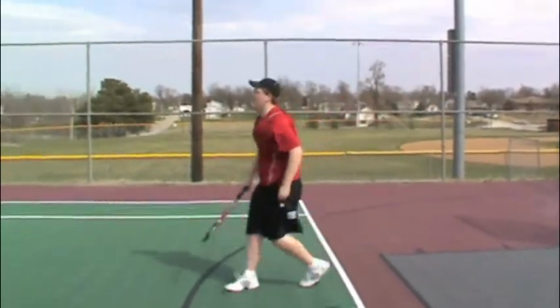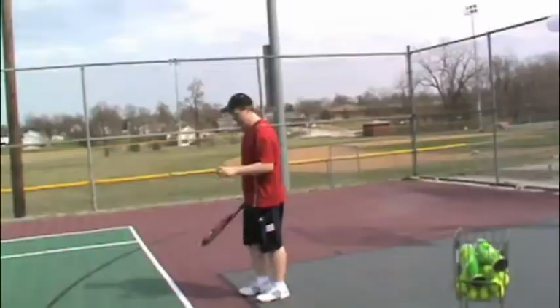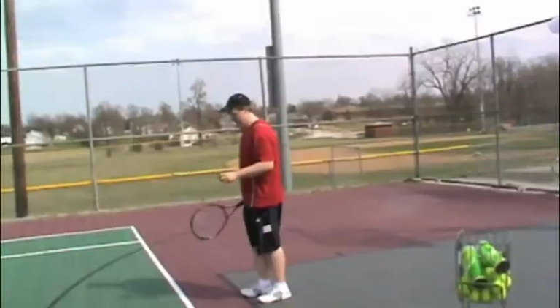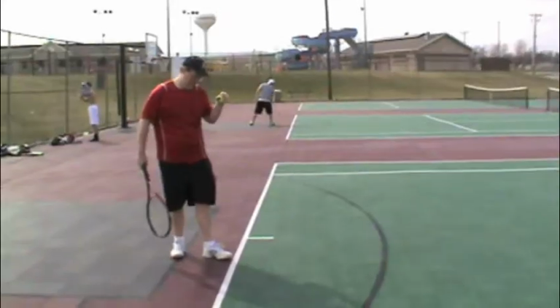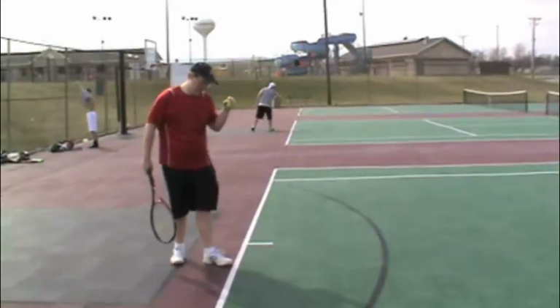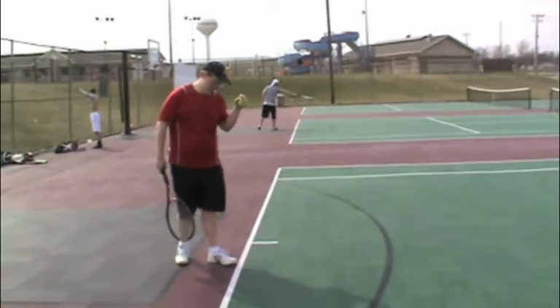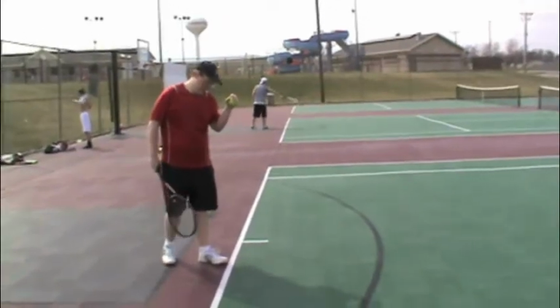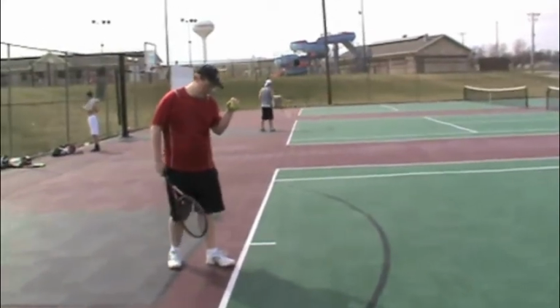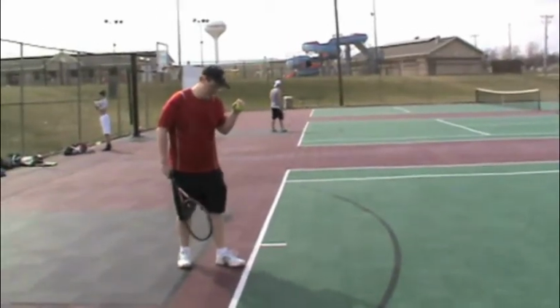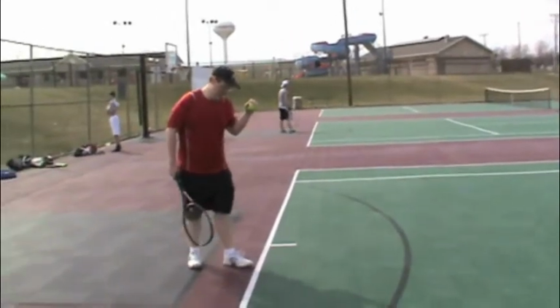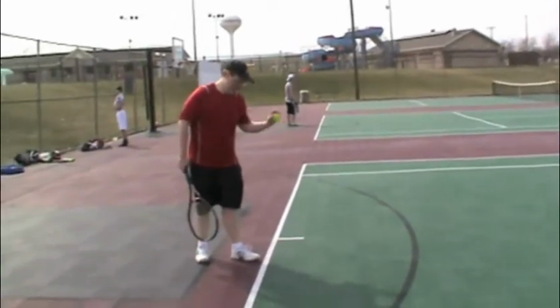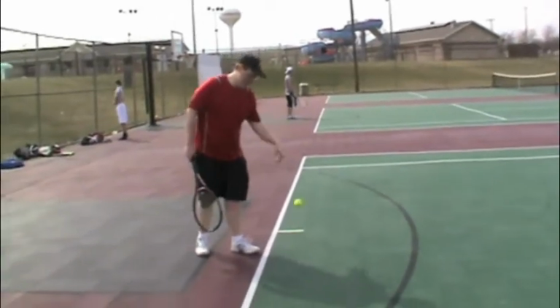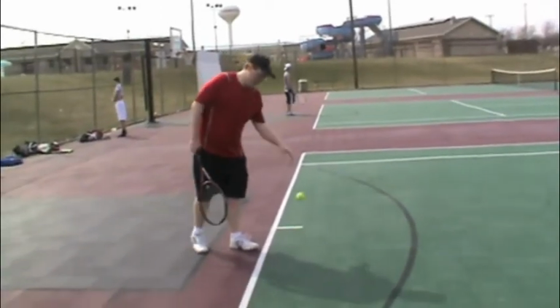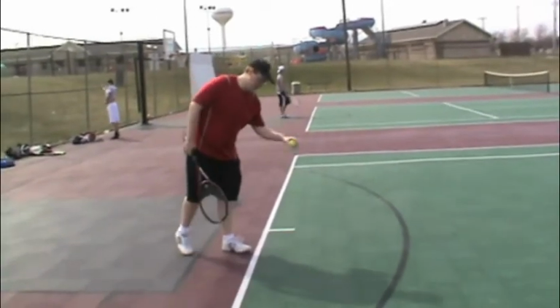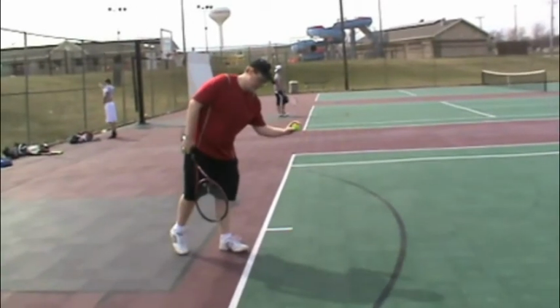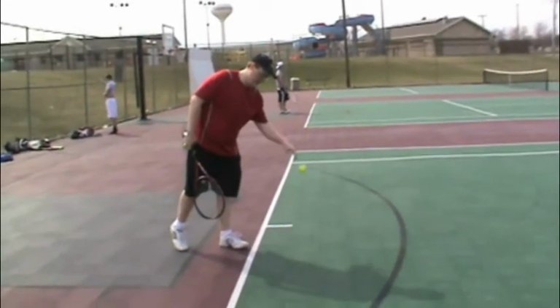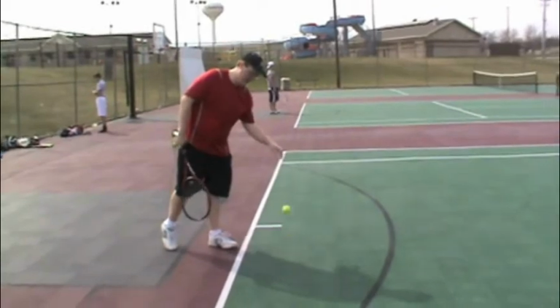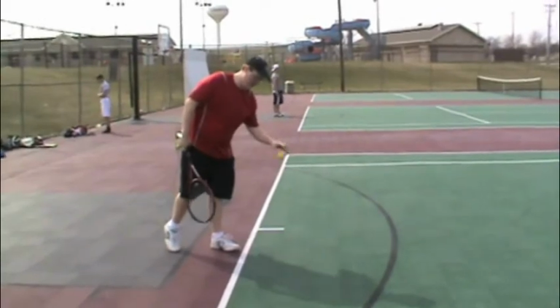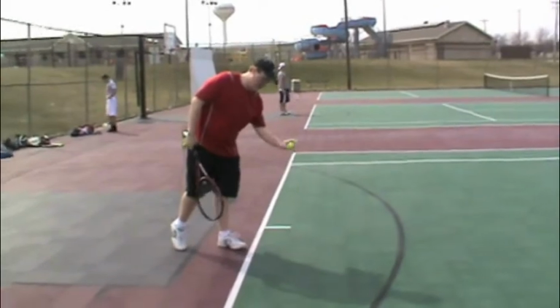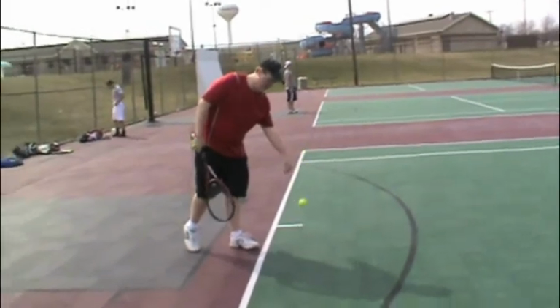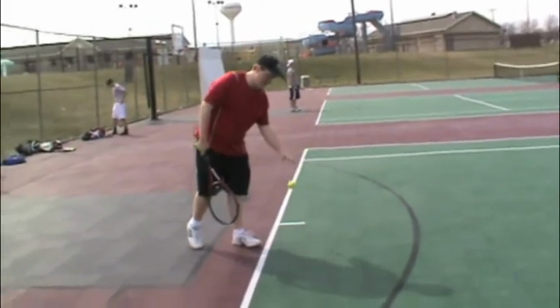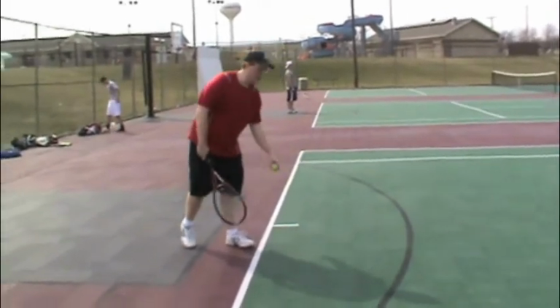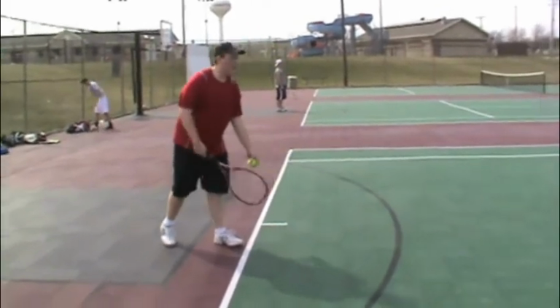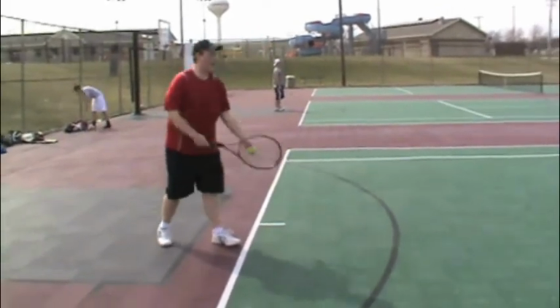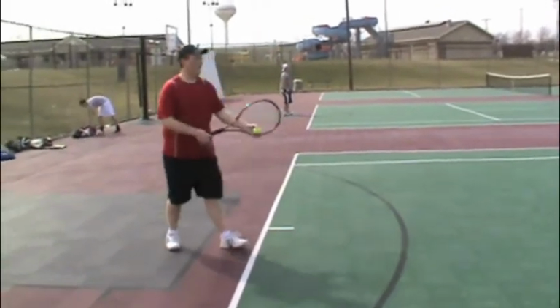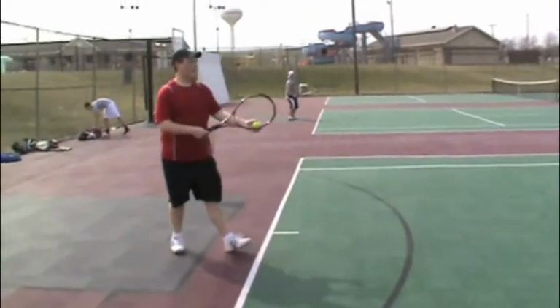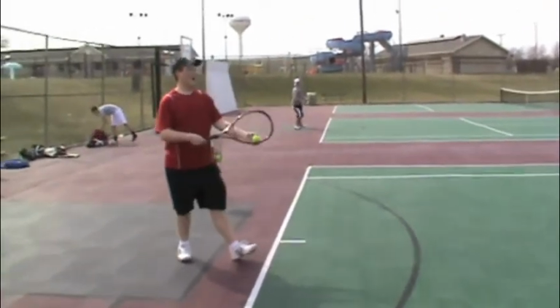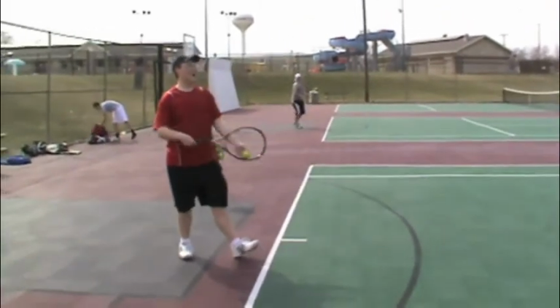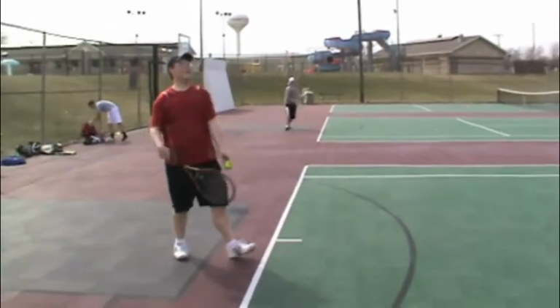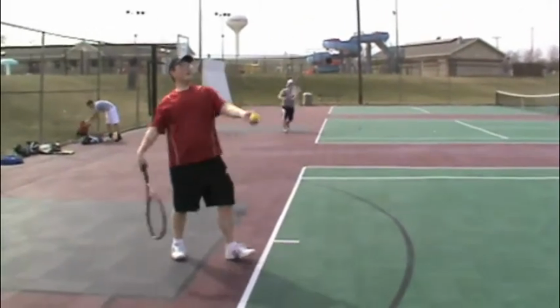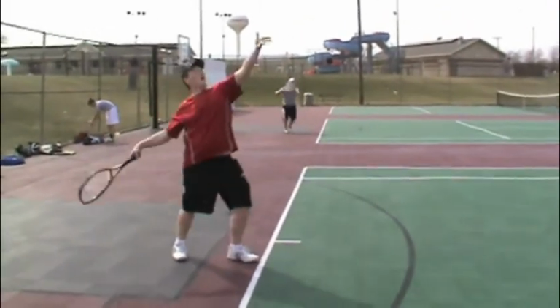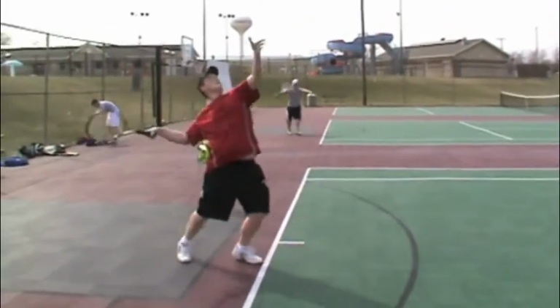Then come up to the line, bounce the ball leaning forward, lean back, toss.